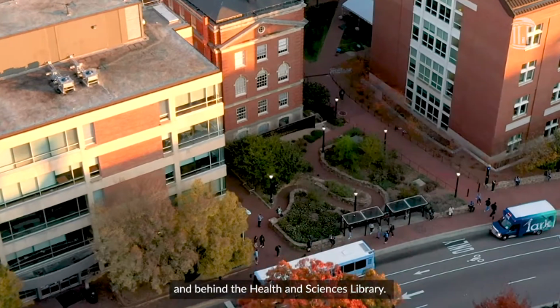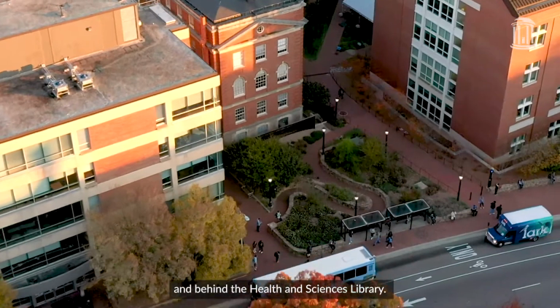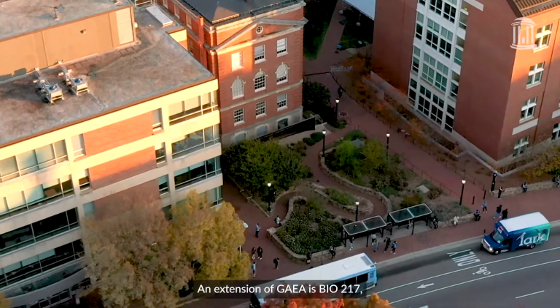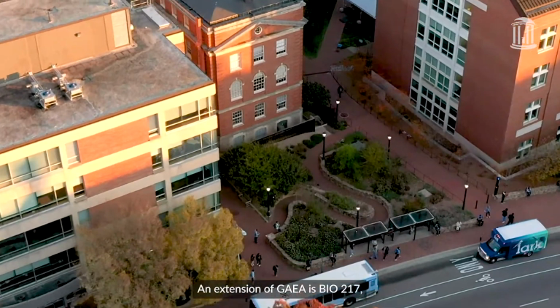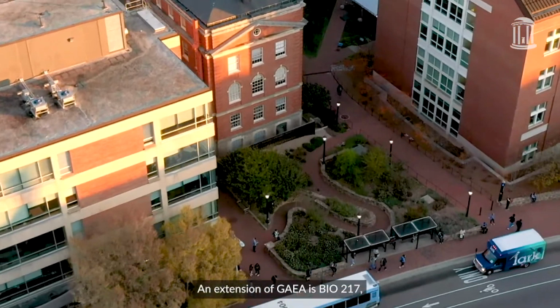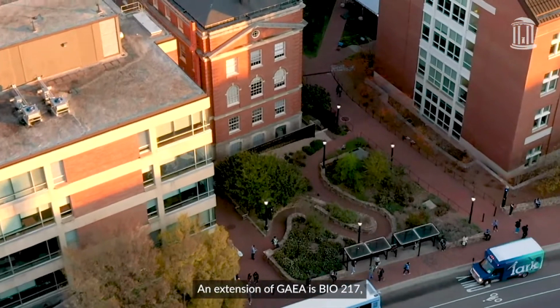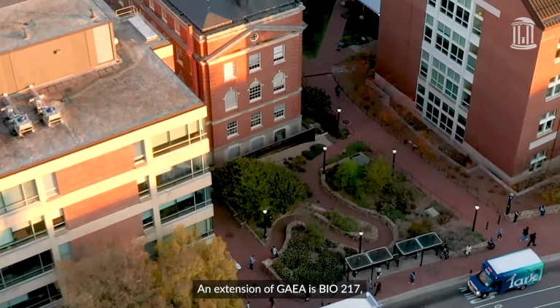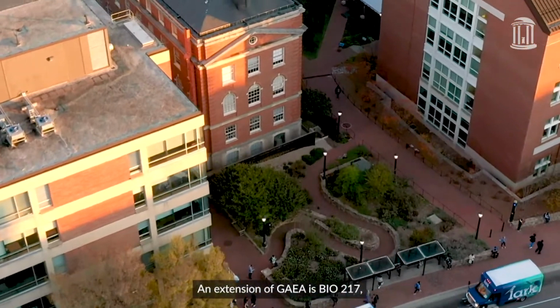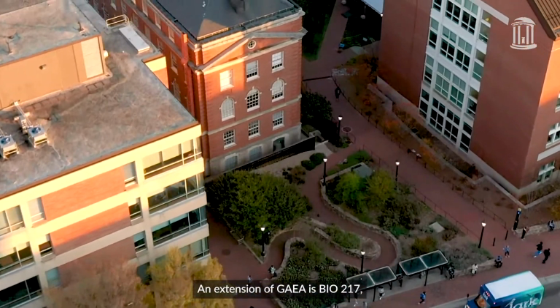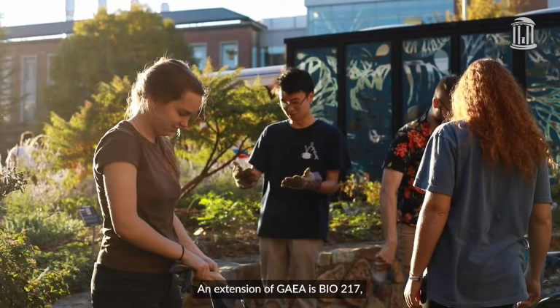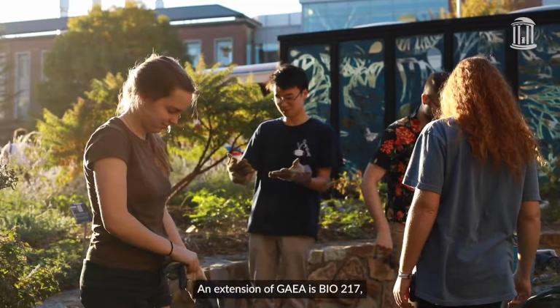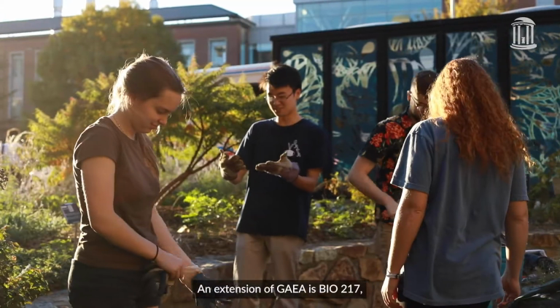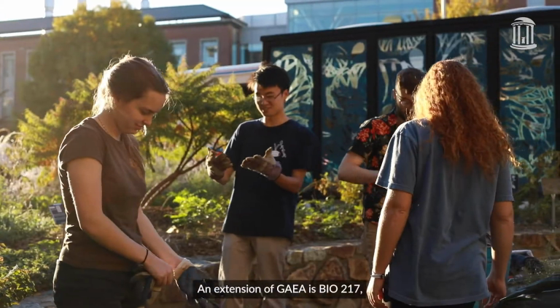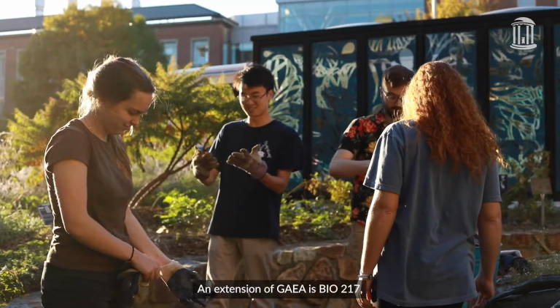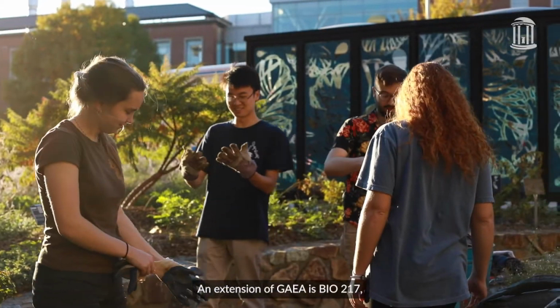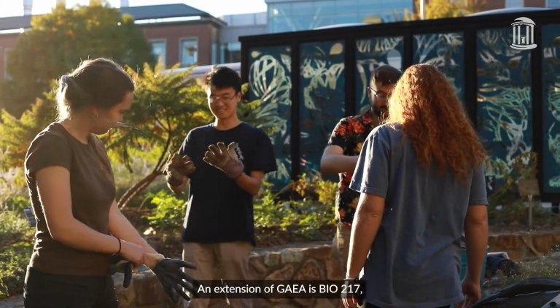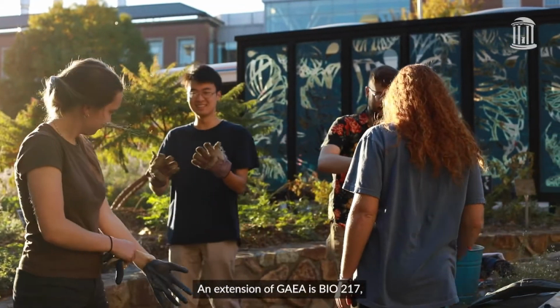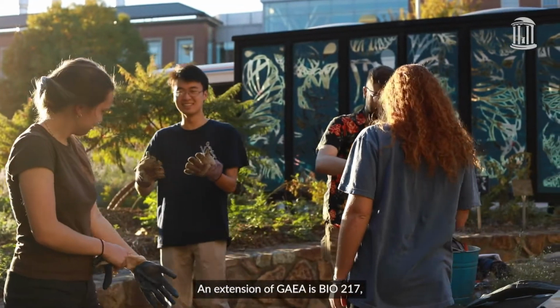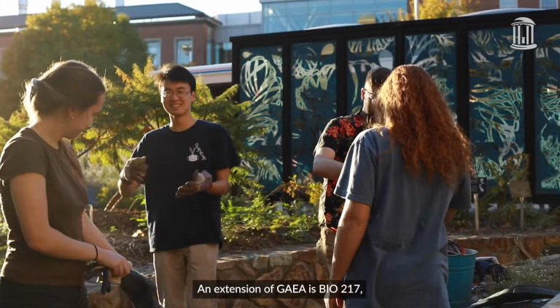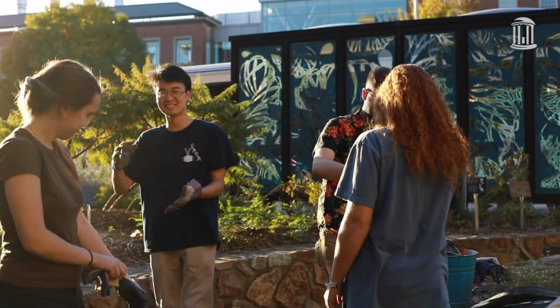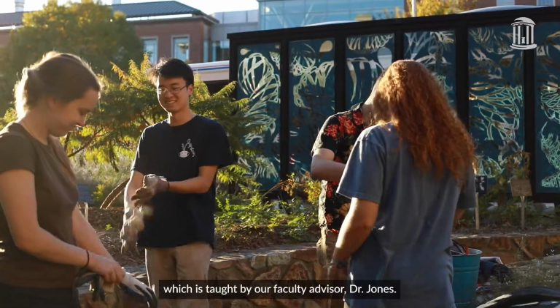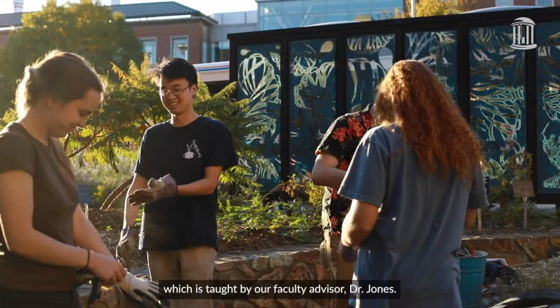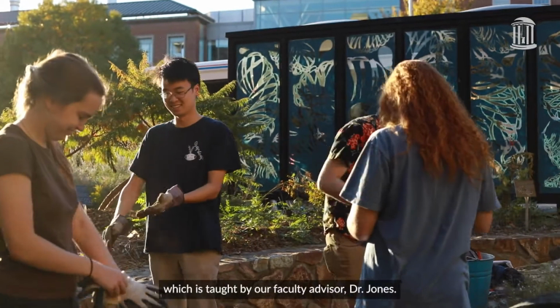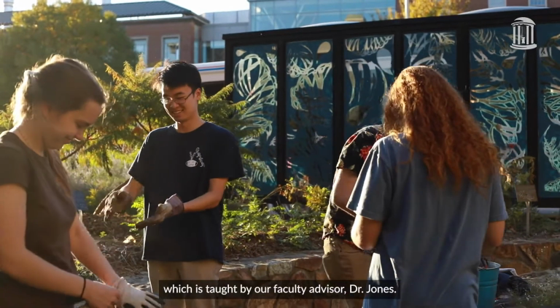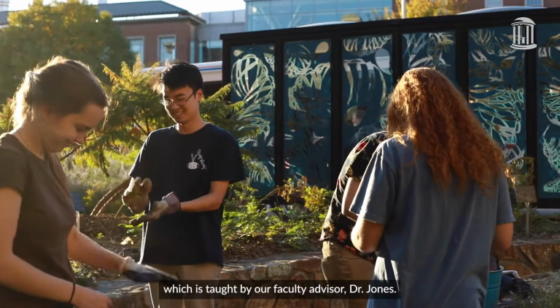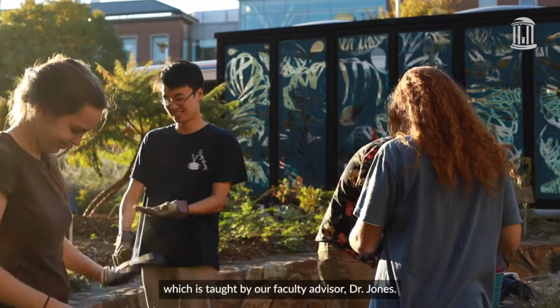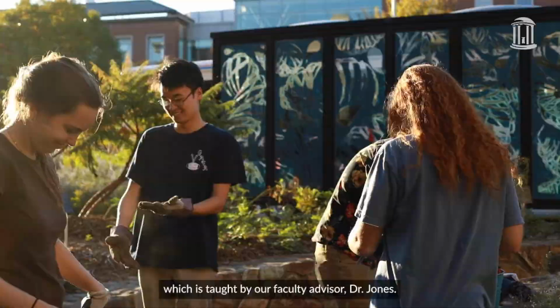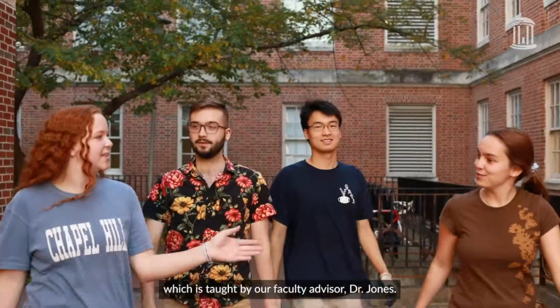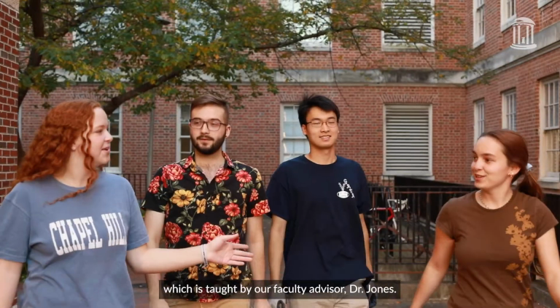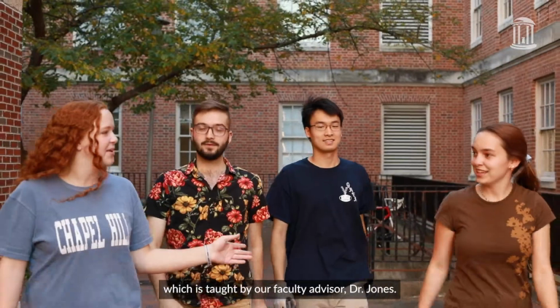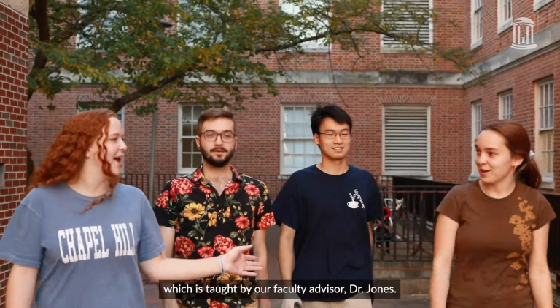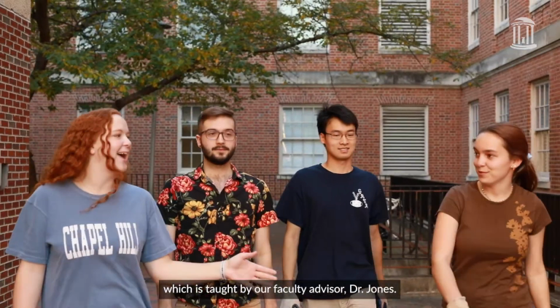An extension of Gaia is Bio 217, which is taught by our faculty advisor, Dr. Jones.